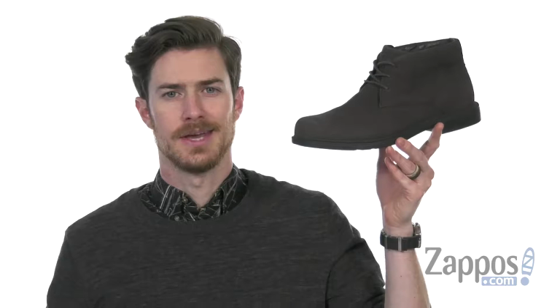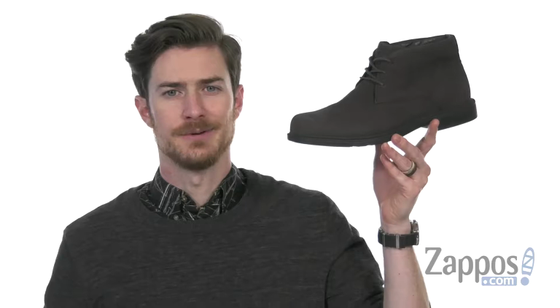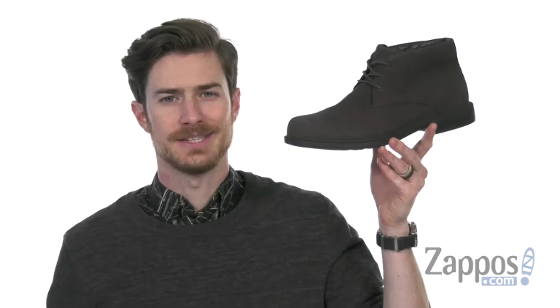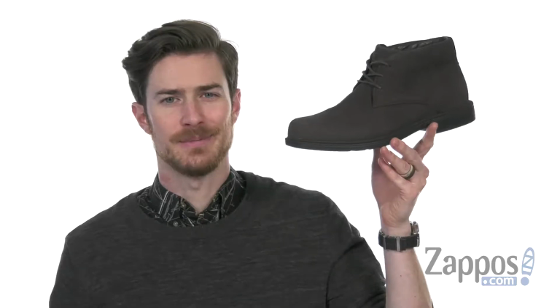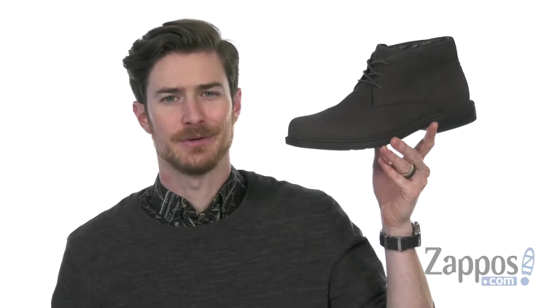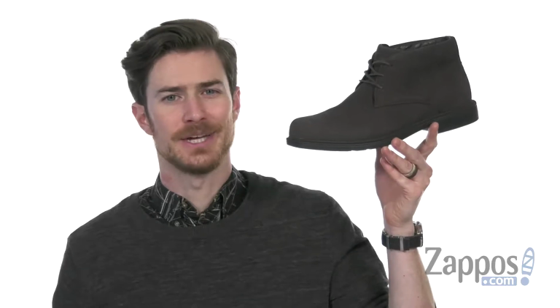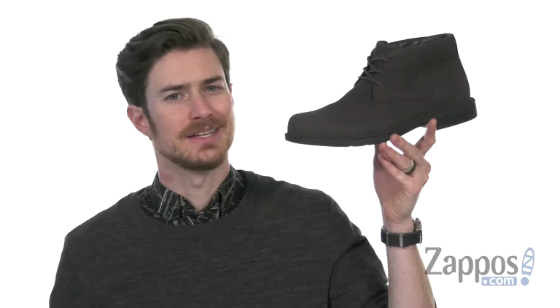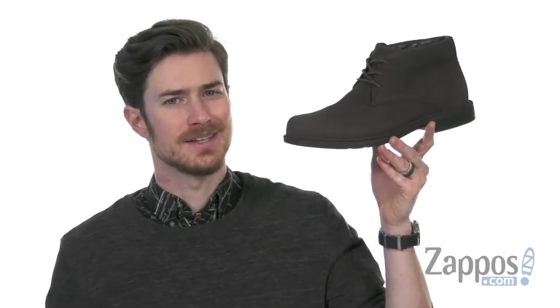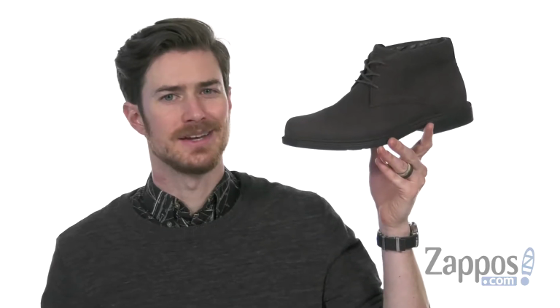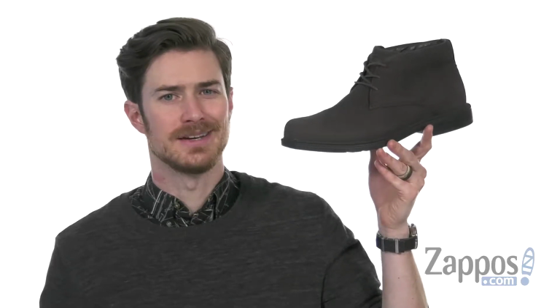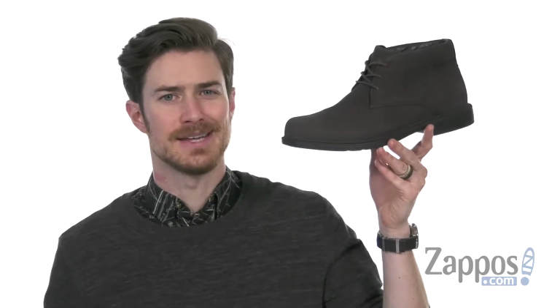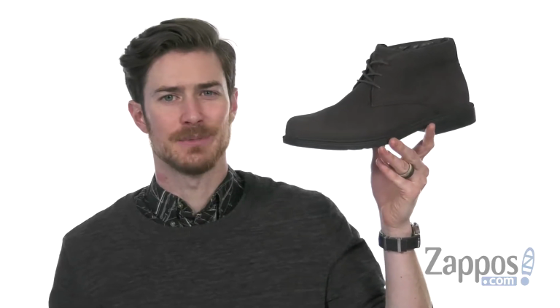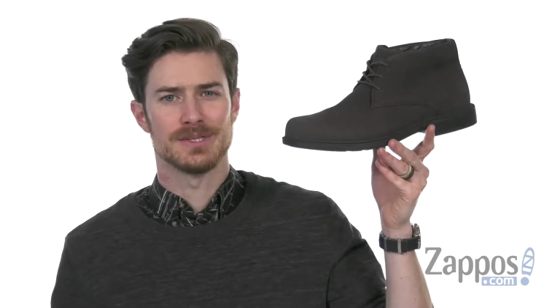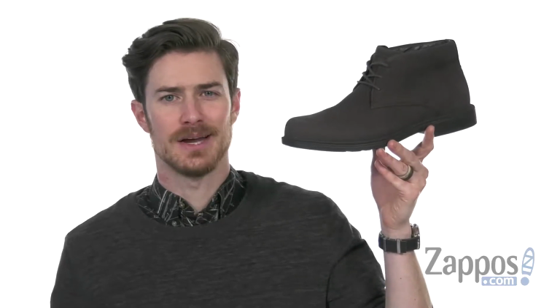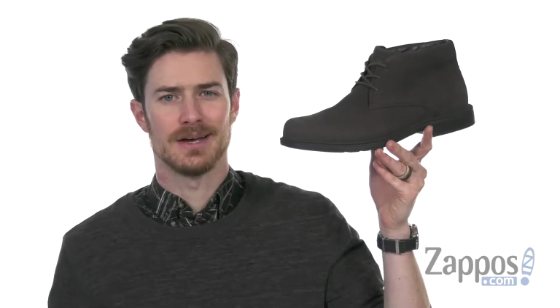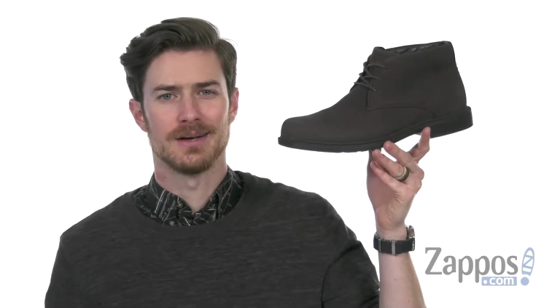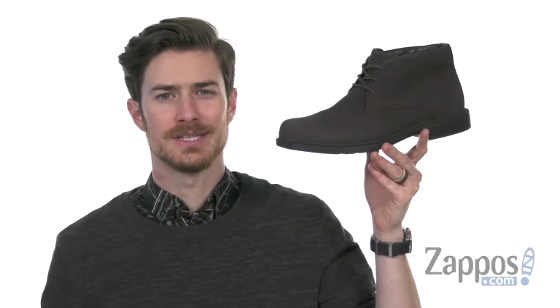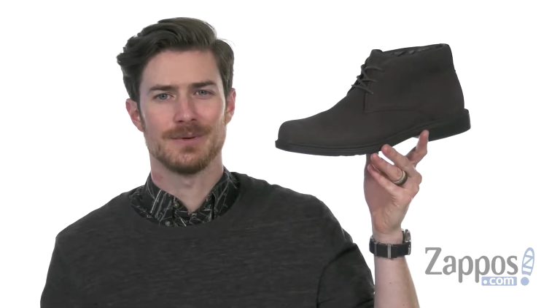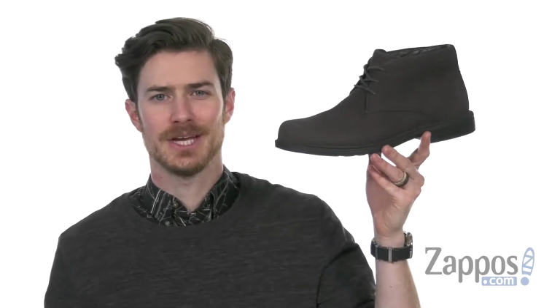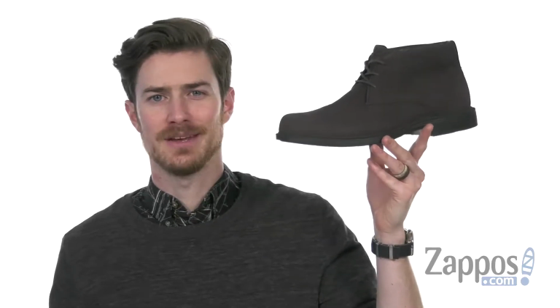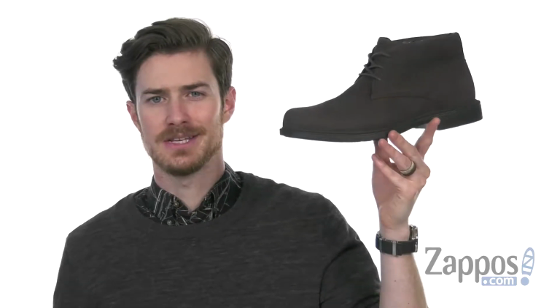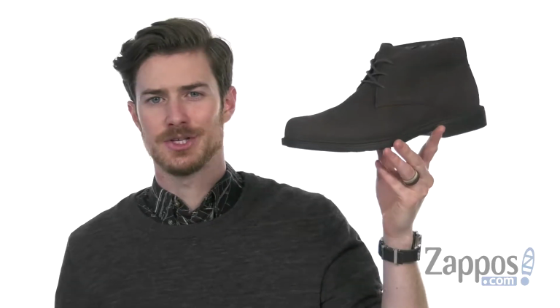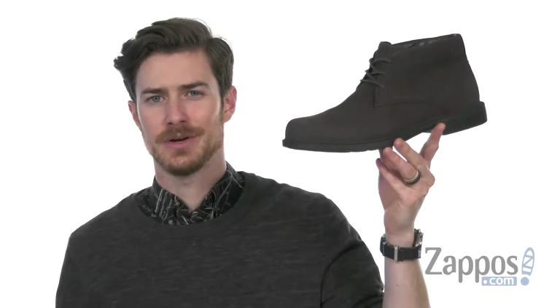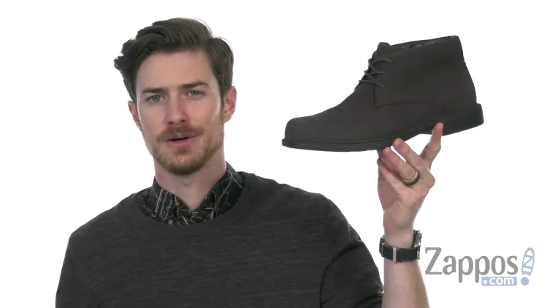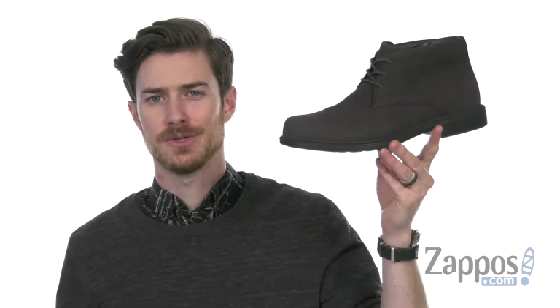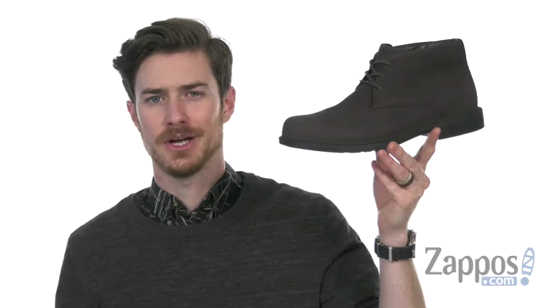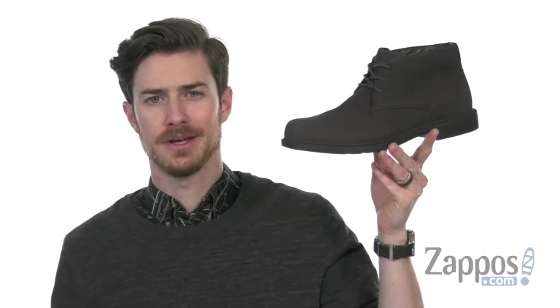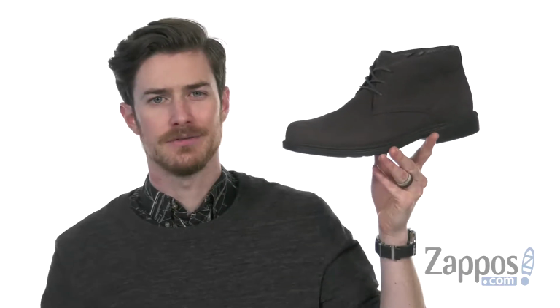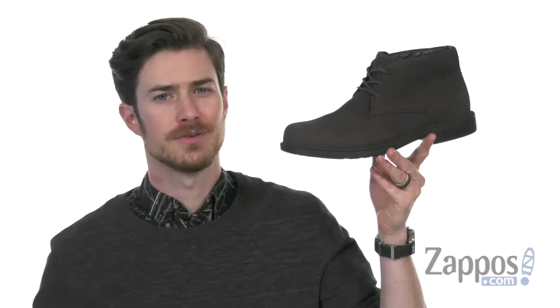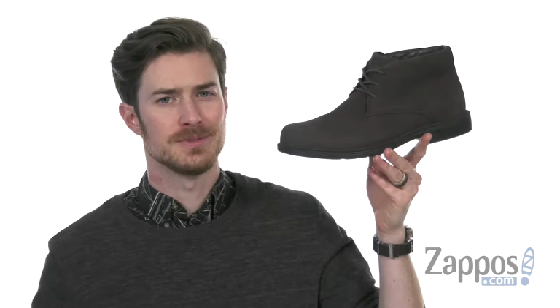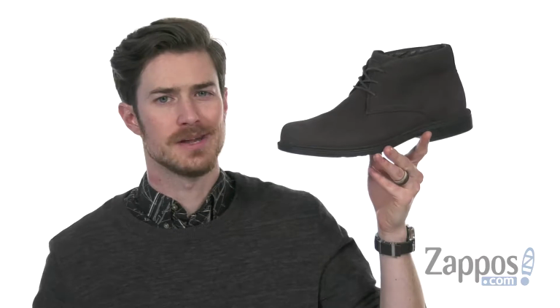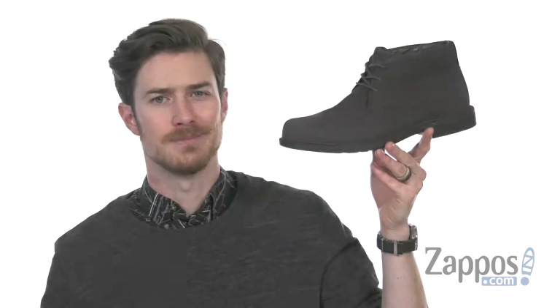Hey, what's up everybody? It's Clayton here at Zappos.com, and today we're checking out the Jericho Chukka from Dunham.